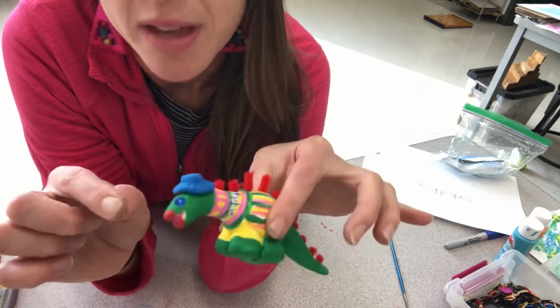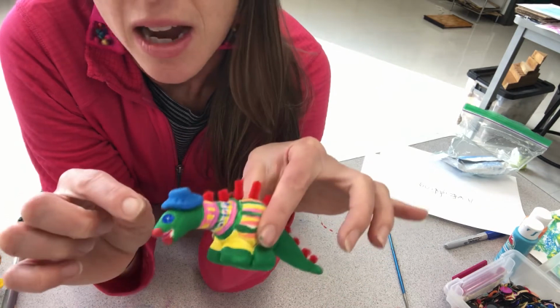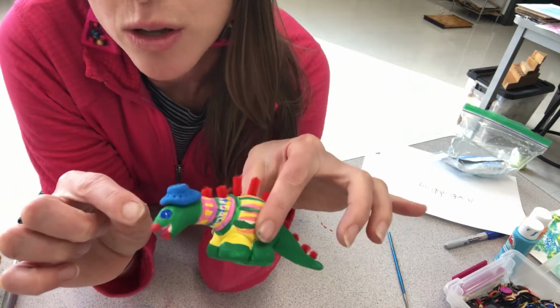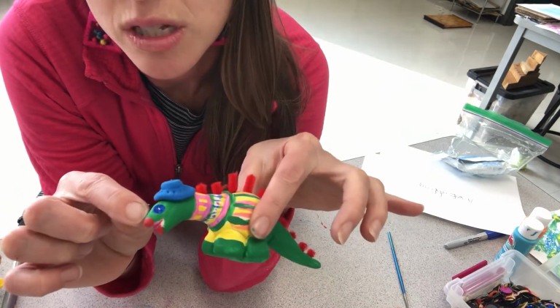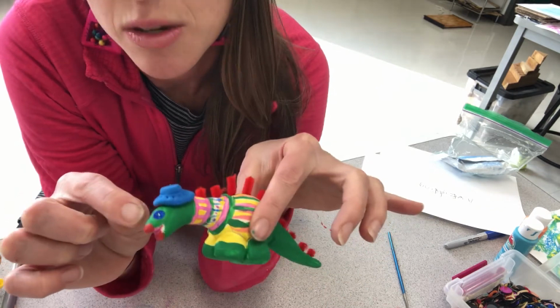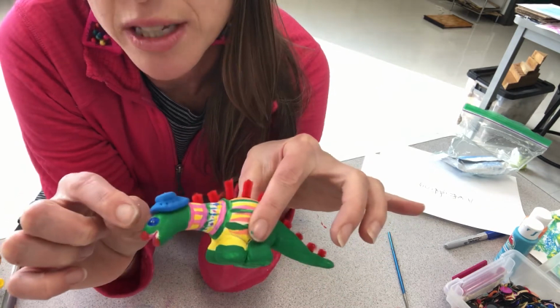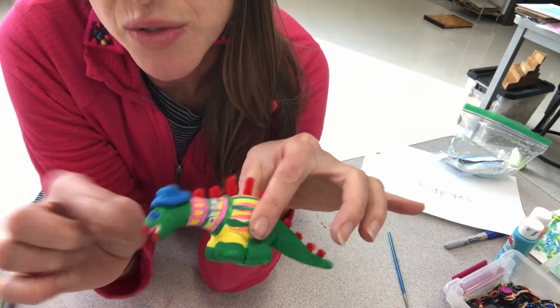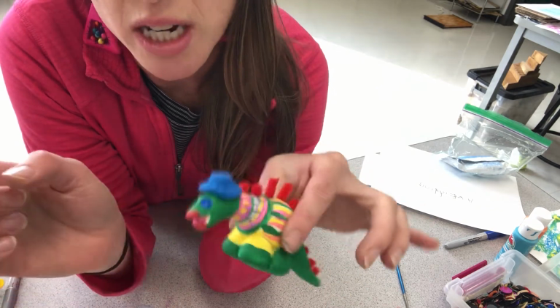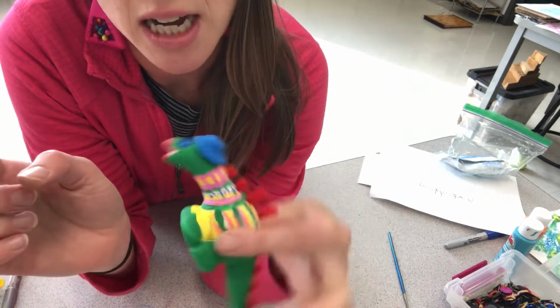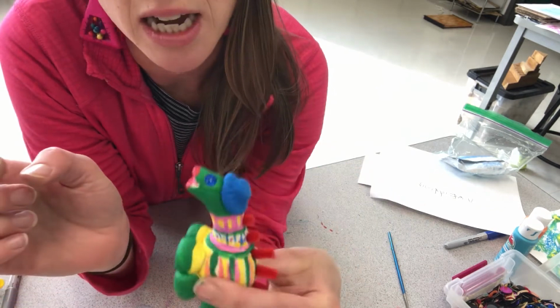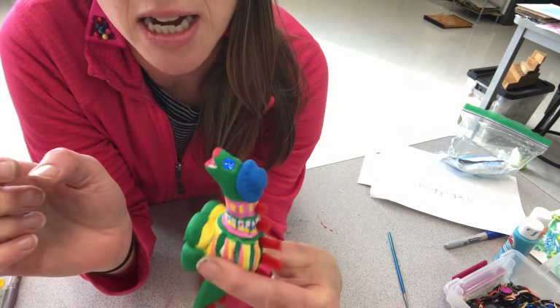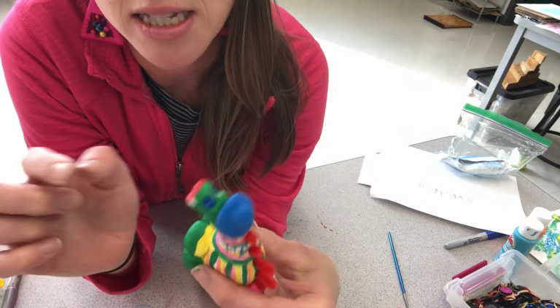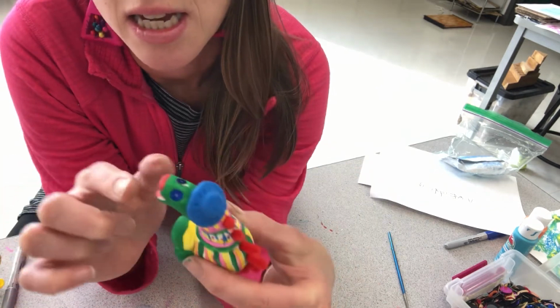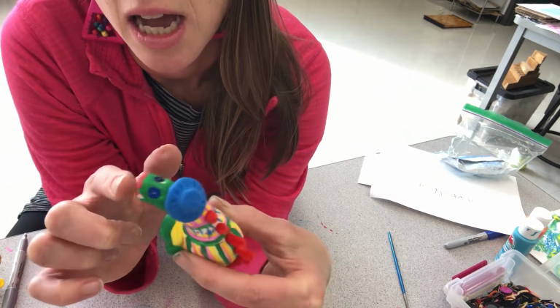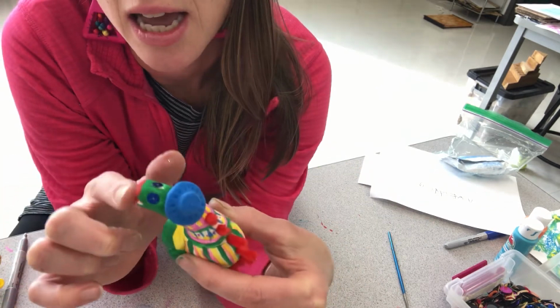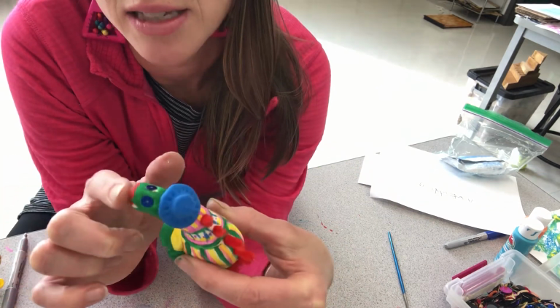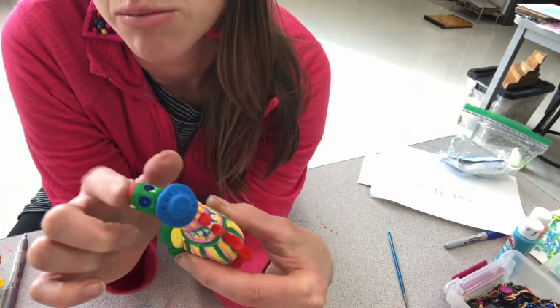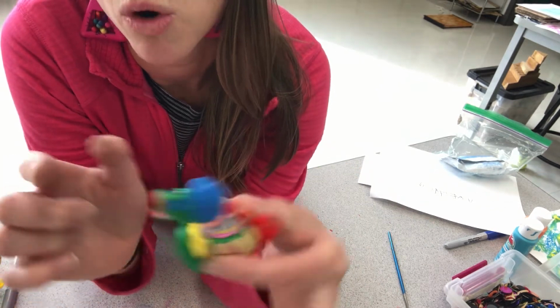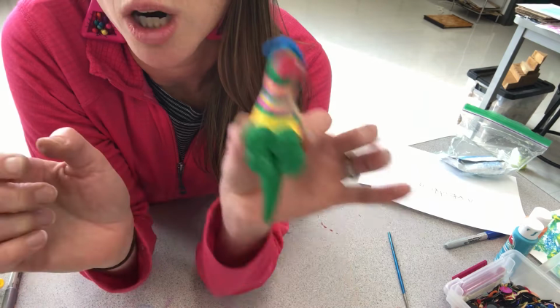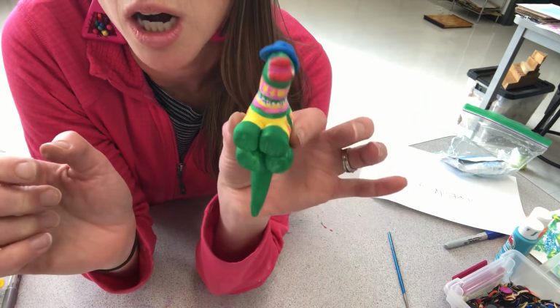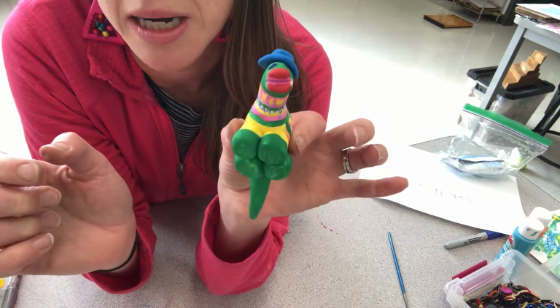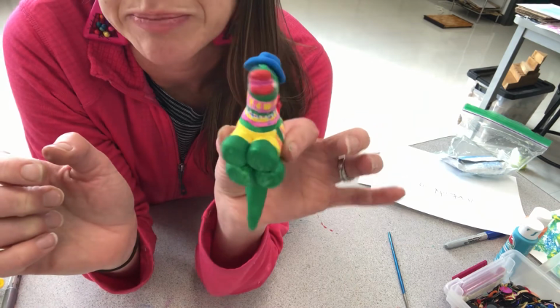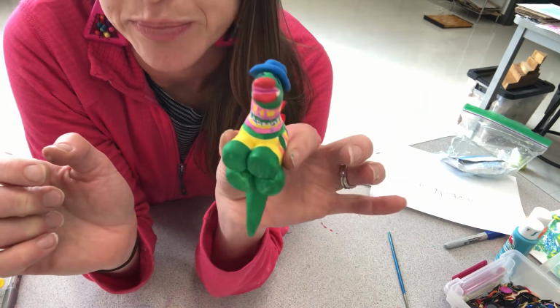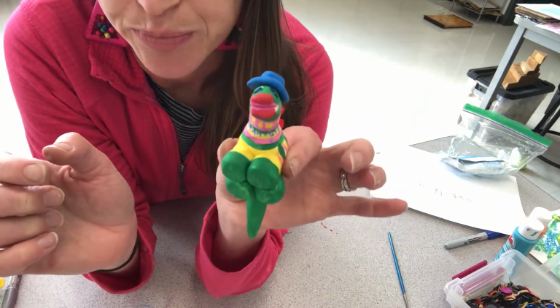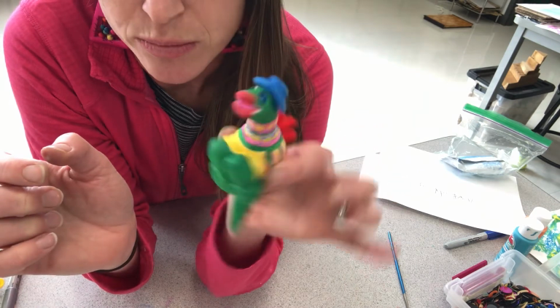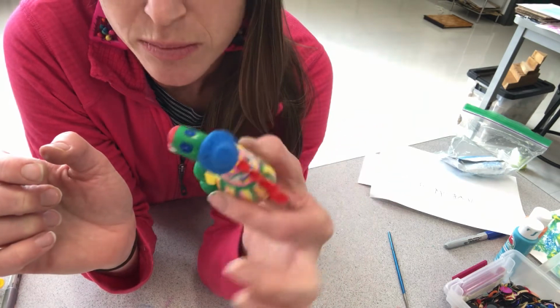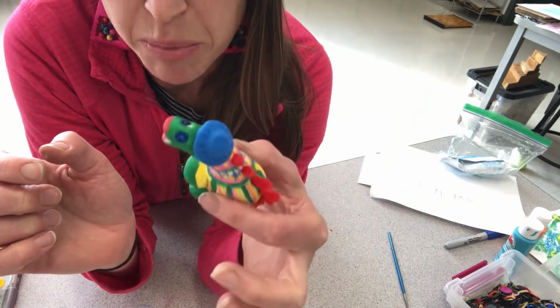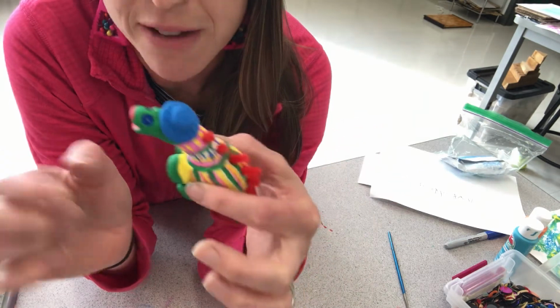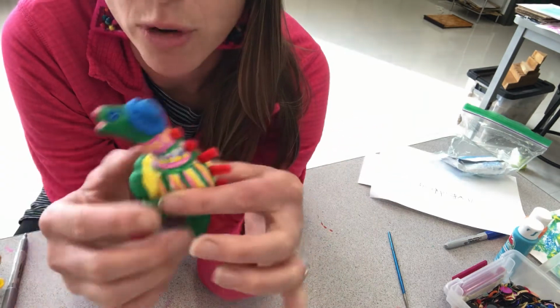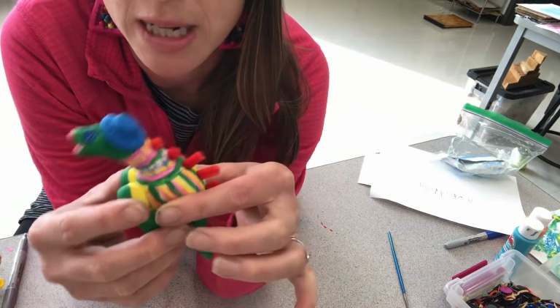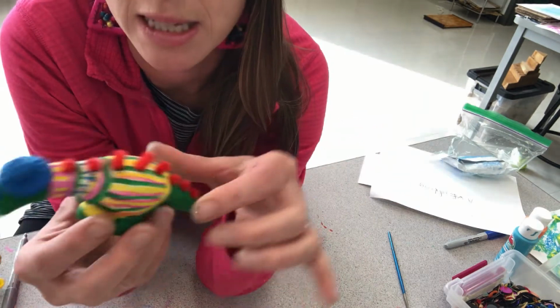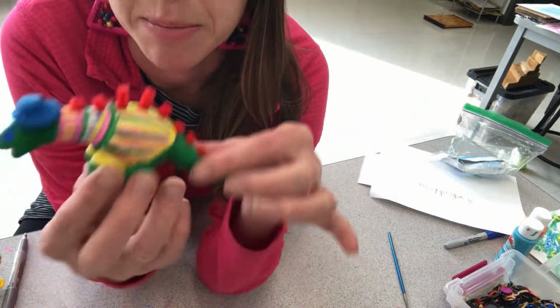I used sequins for his eyes and some more paint for his lips.